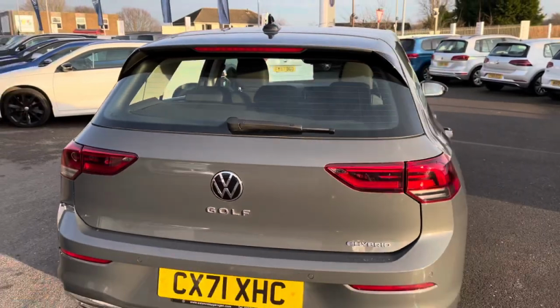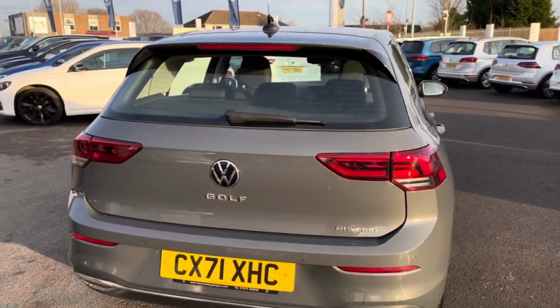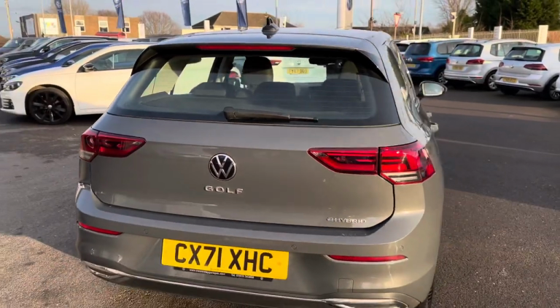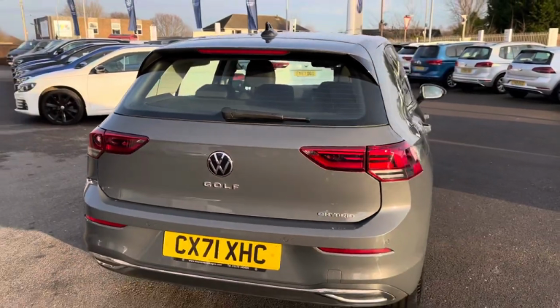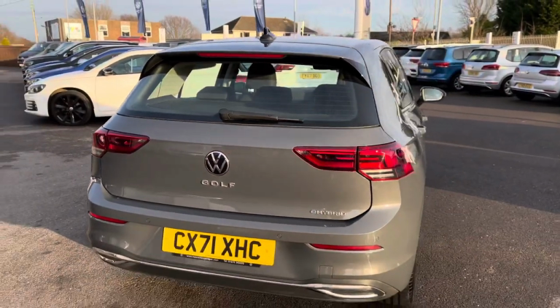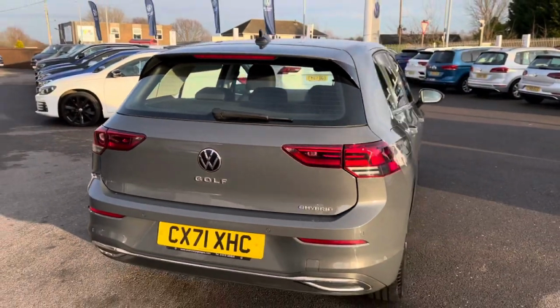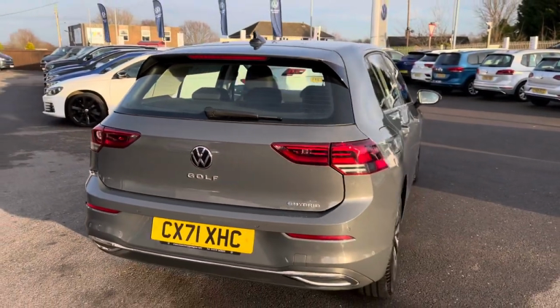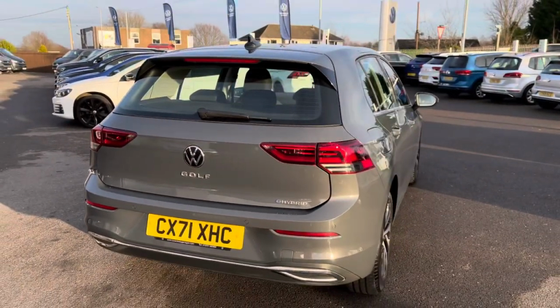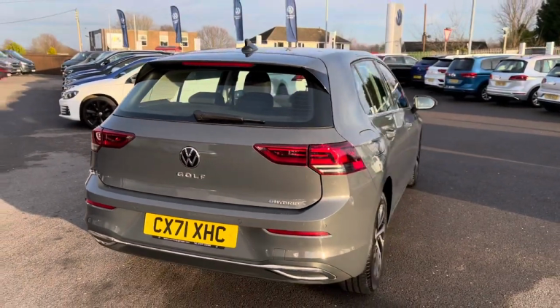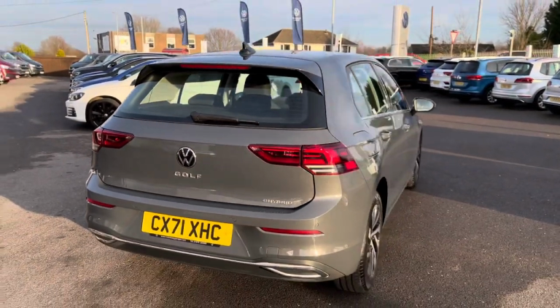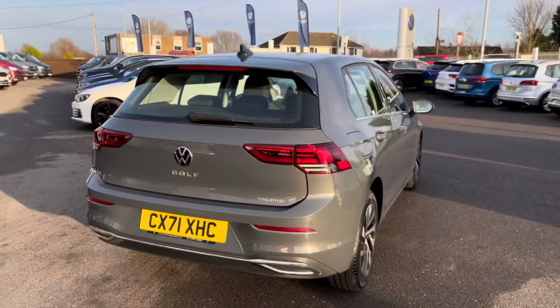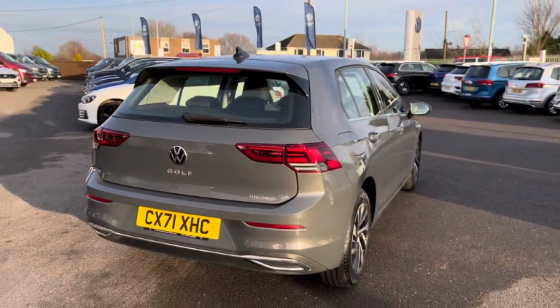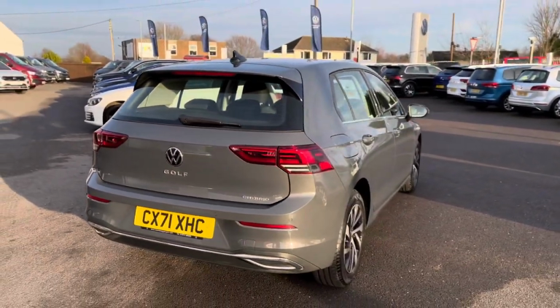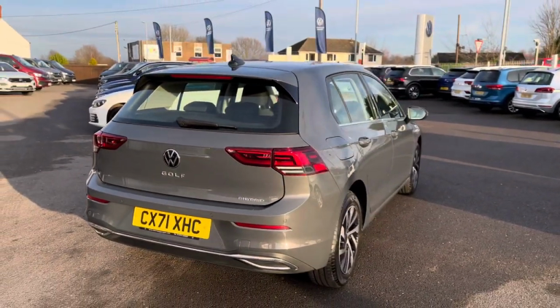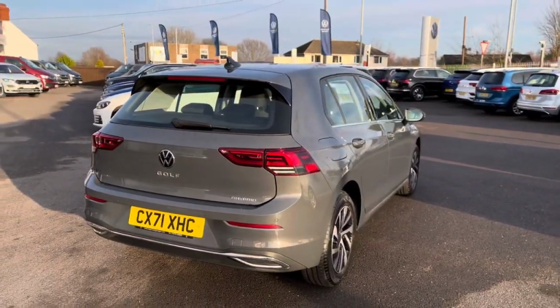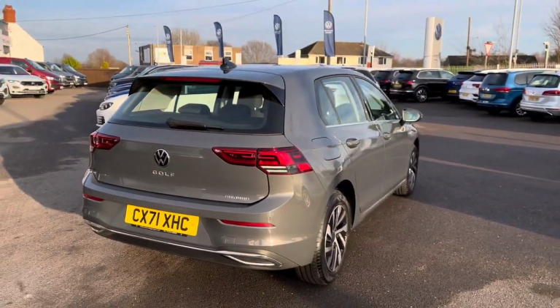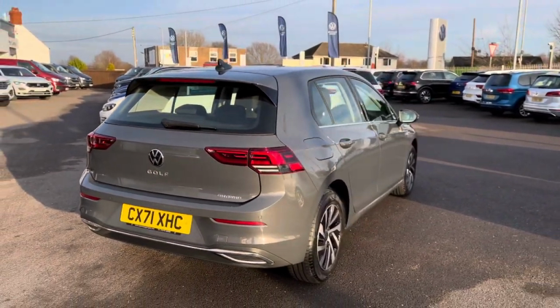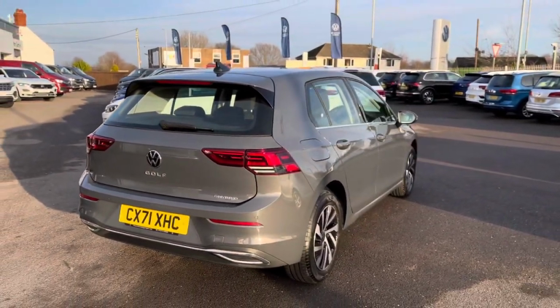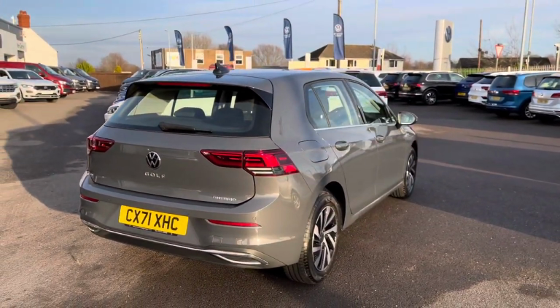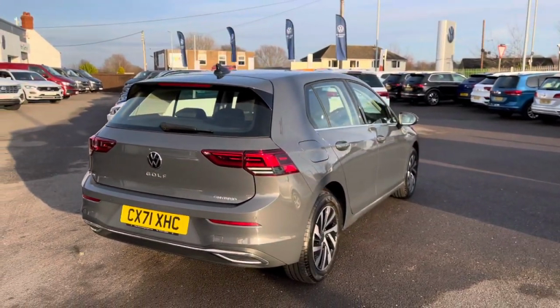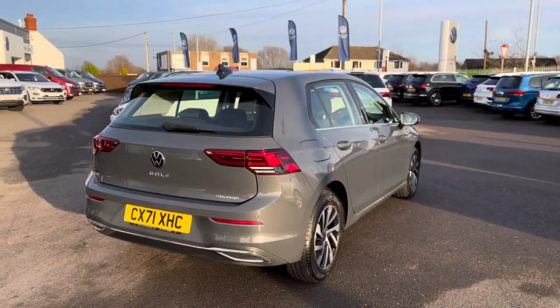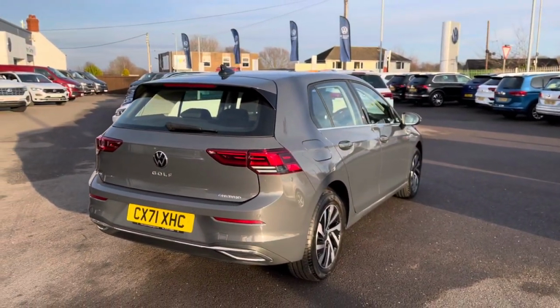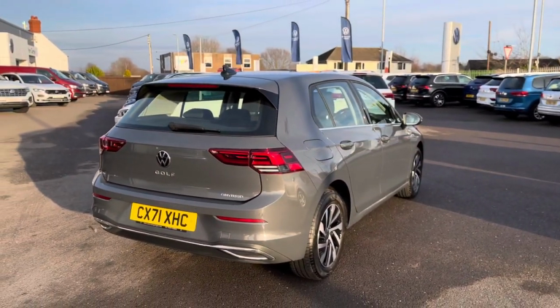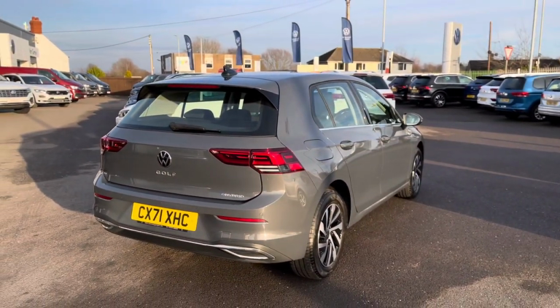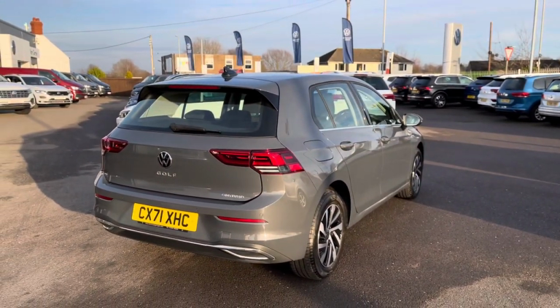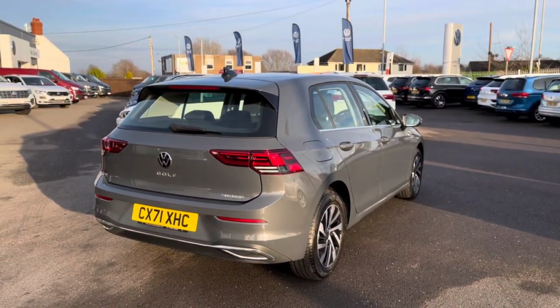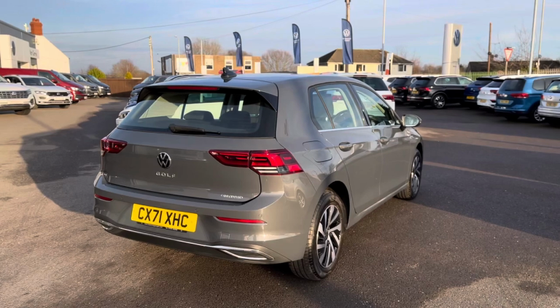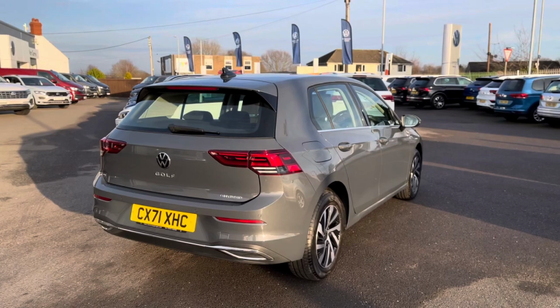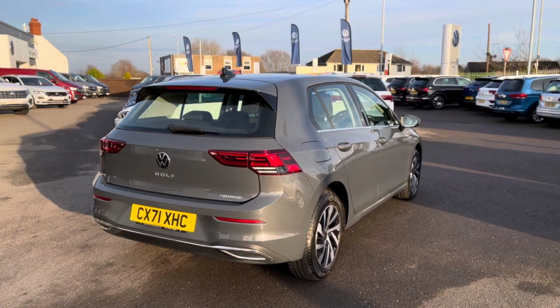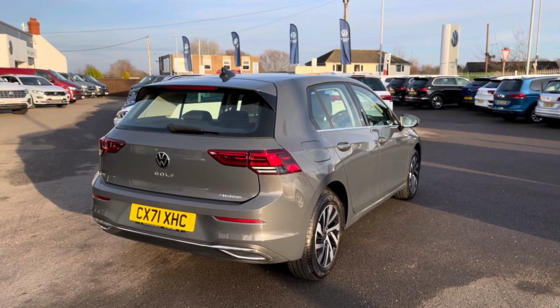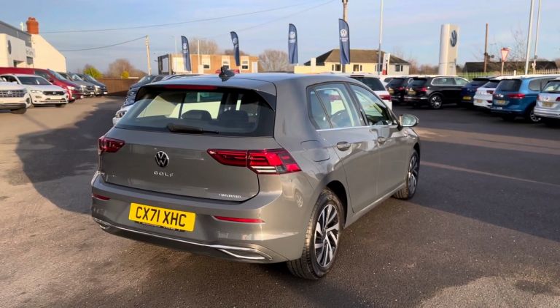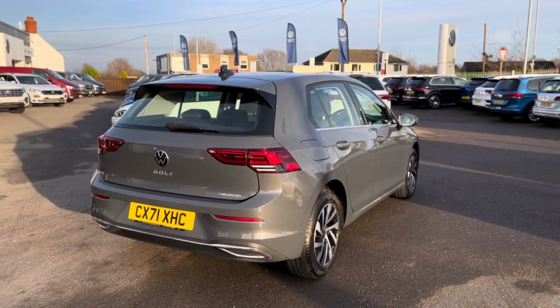Panning around to the back of the vehicle, you'll also notice we do have your rear roof spoiler, making the car look incredibly sporty.